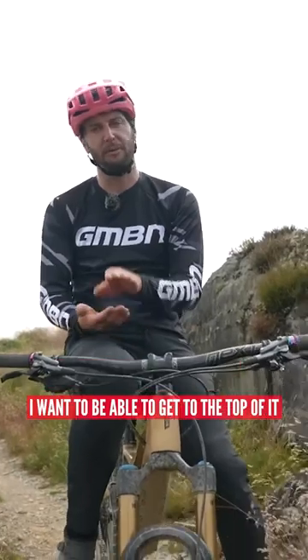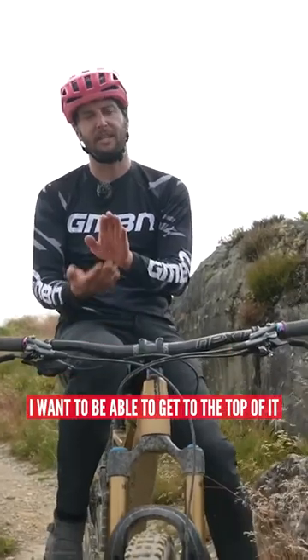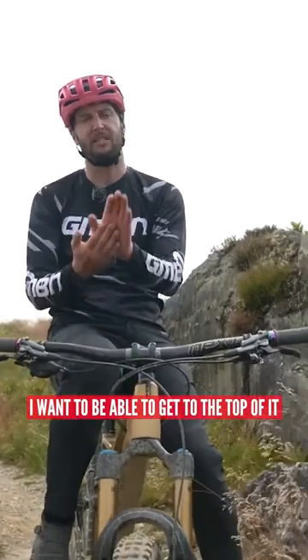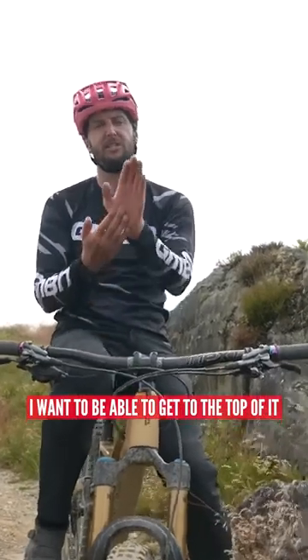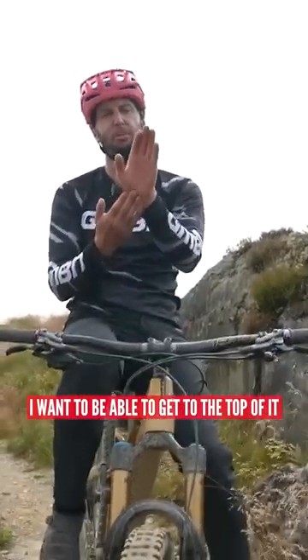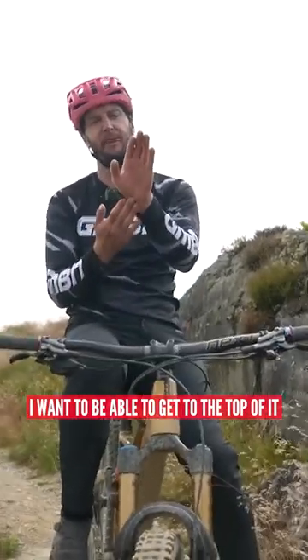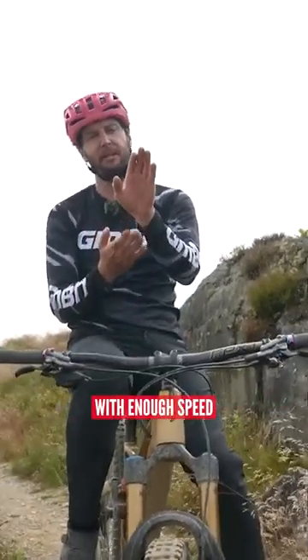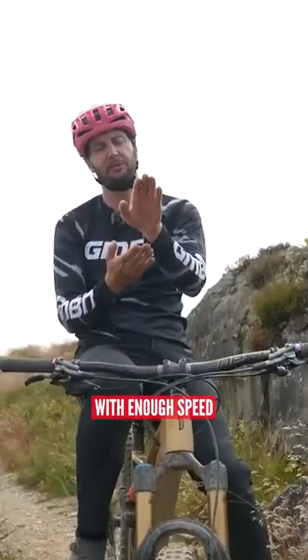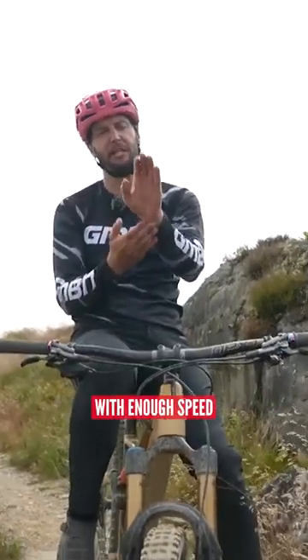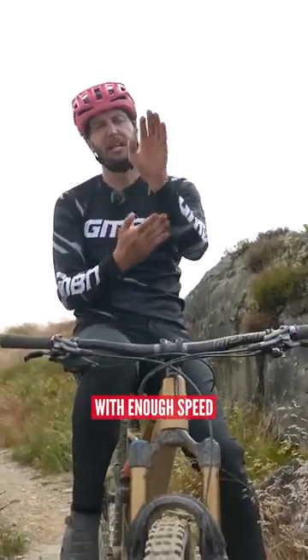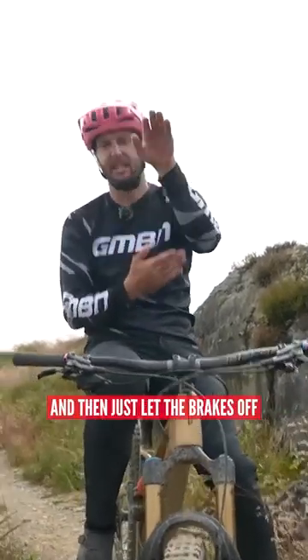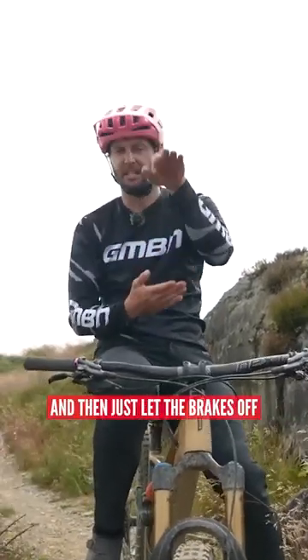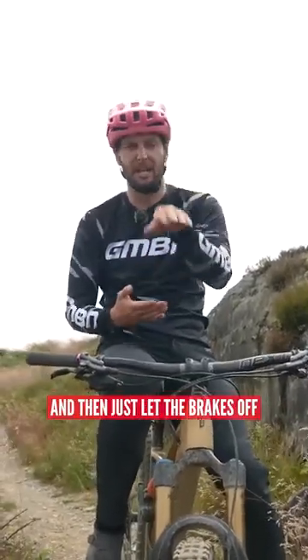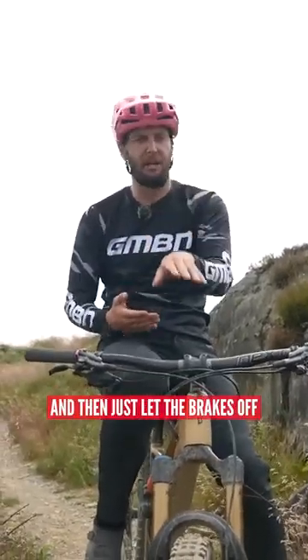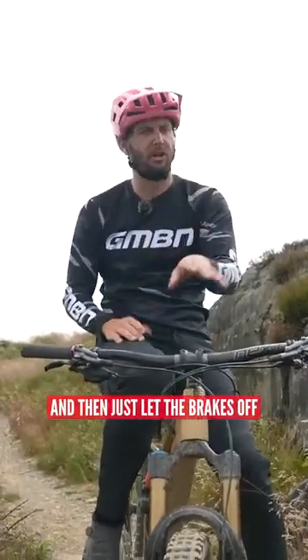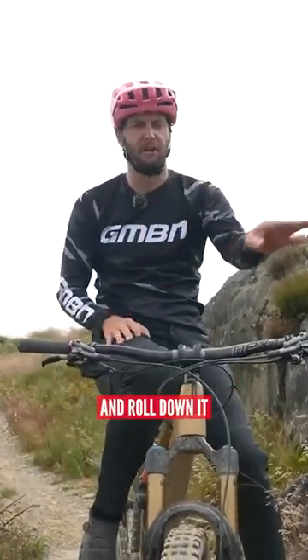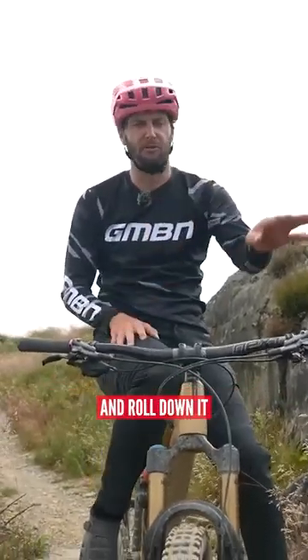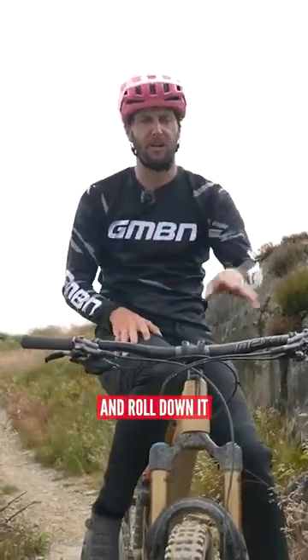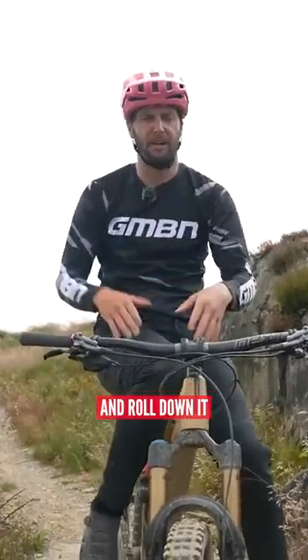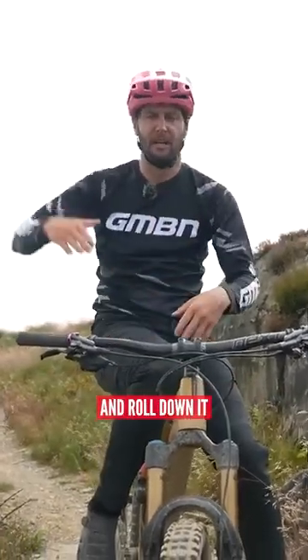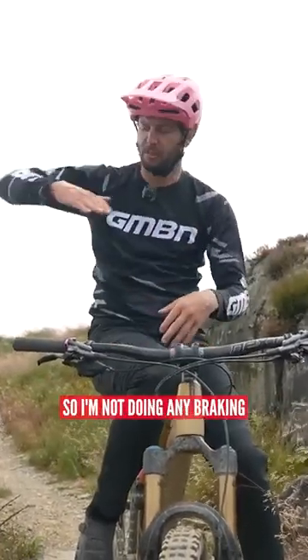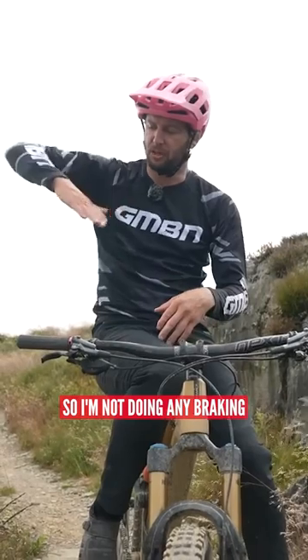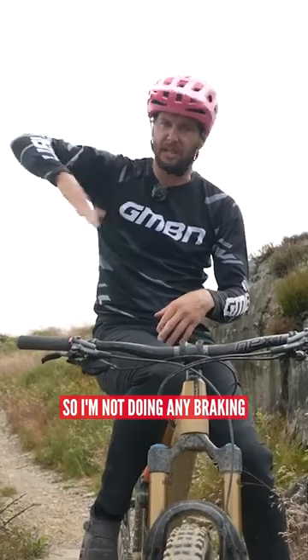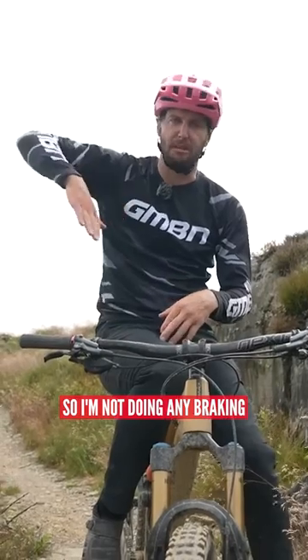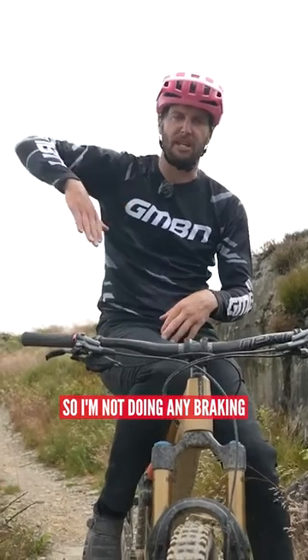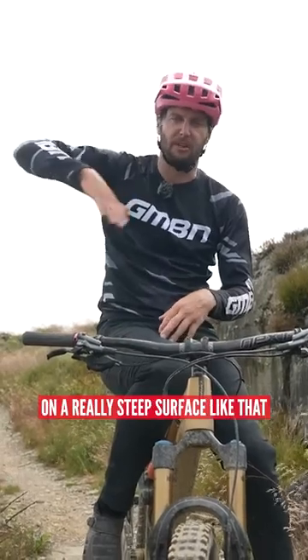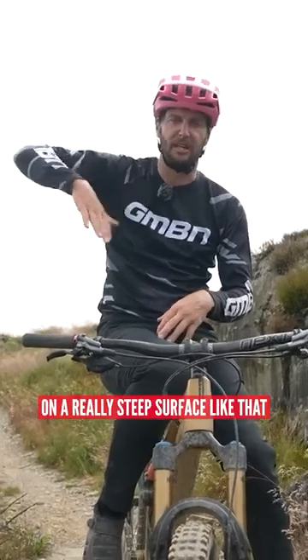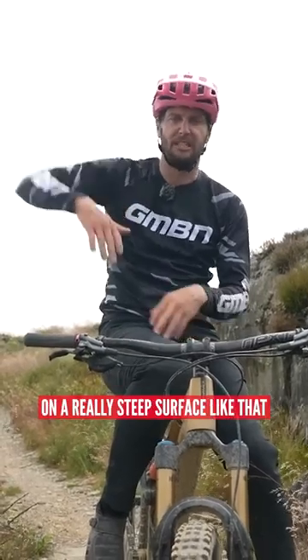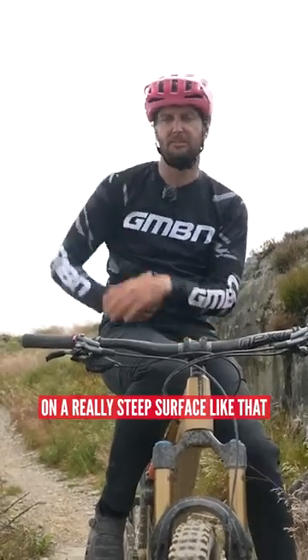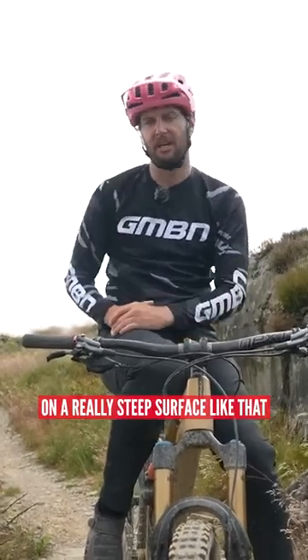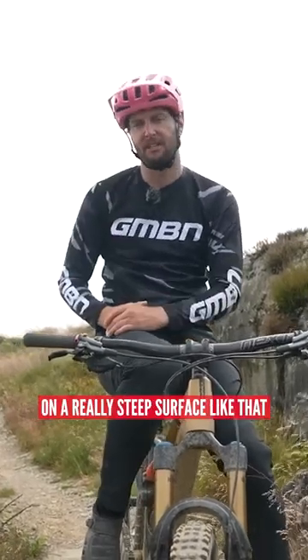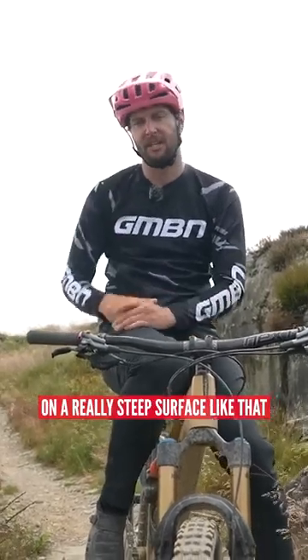I want to be able to get to the top of it with enough speed and then just let the brakes off and roll down it. I'm not doing any braking on a really steep surface like that.